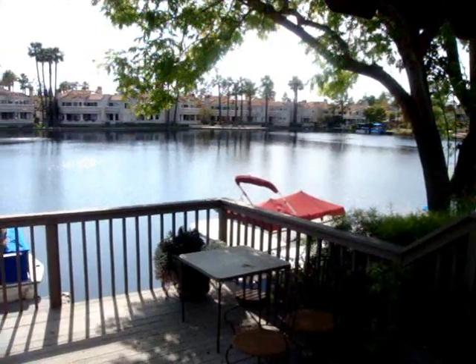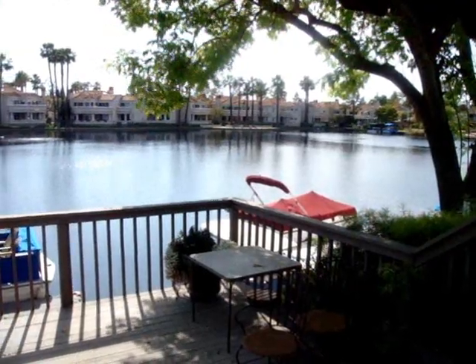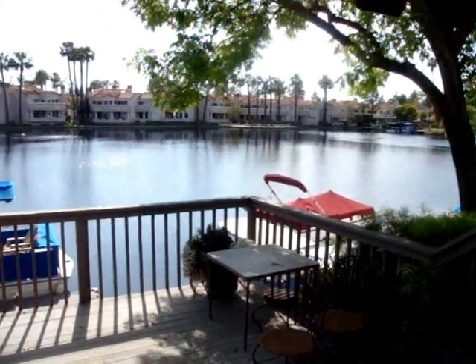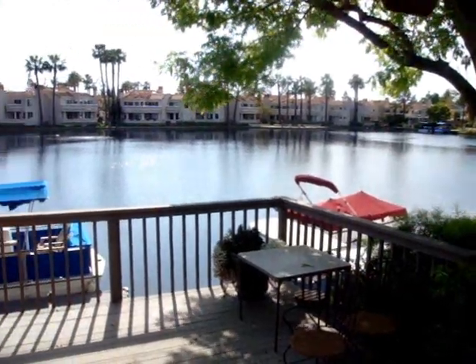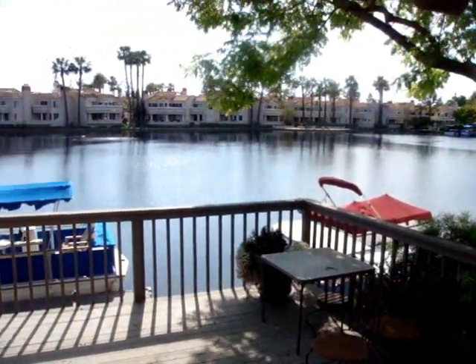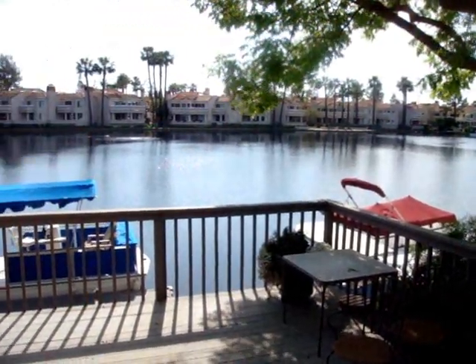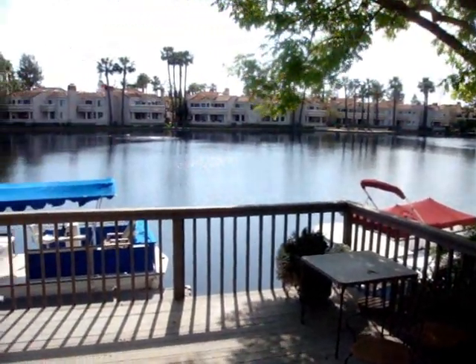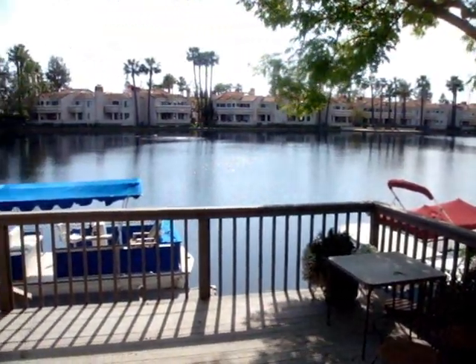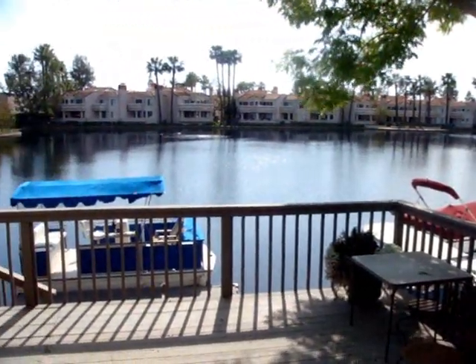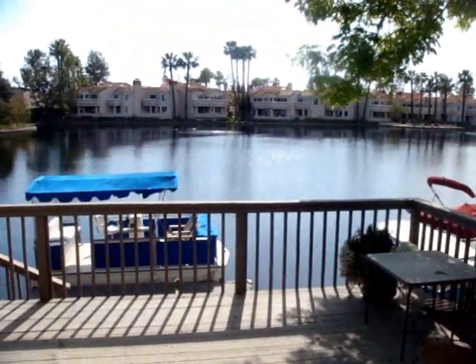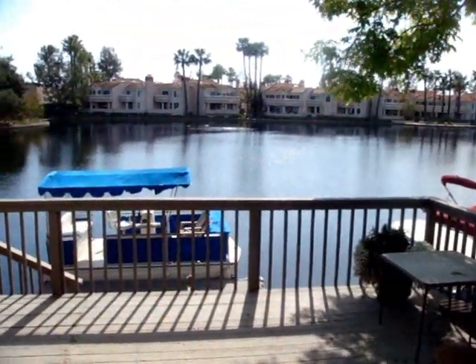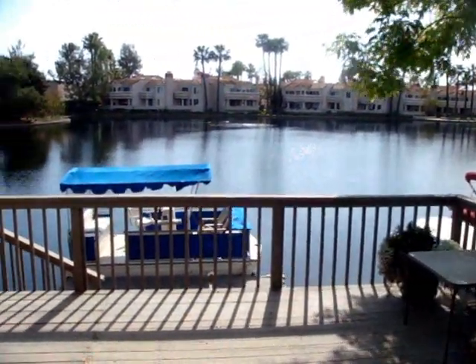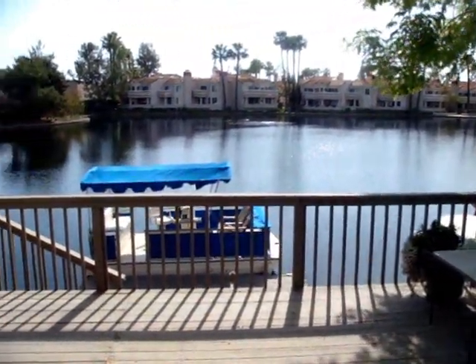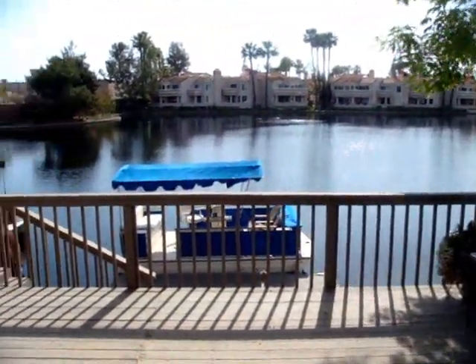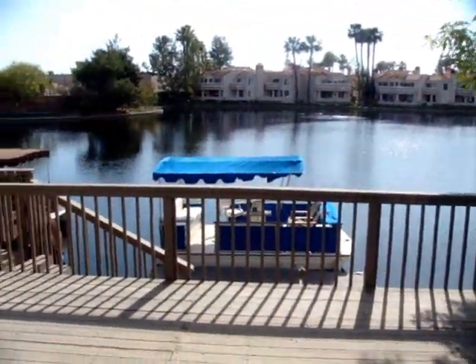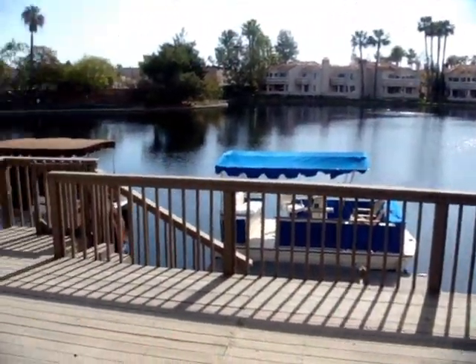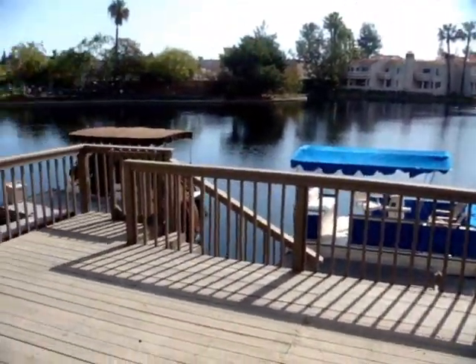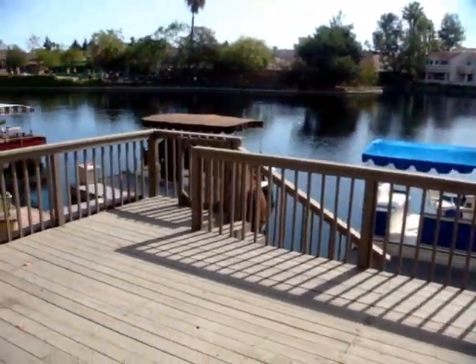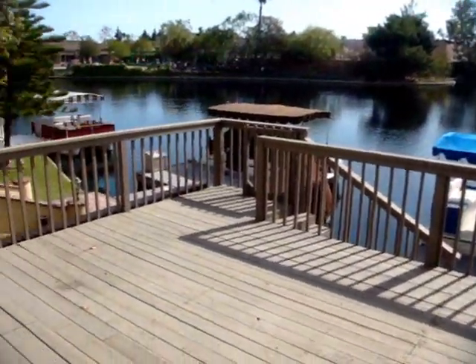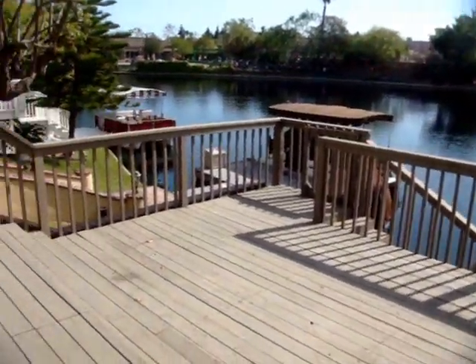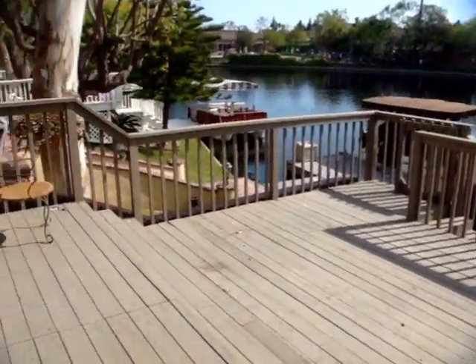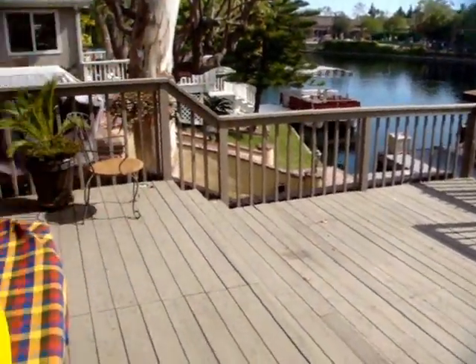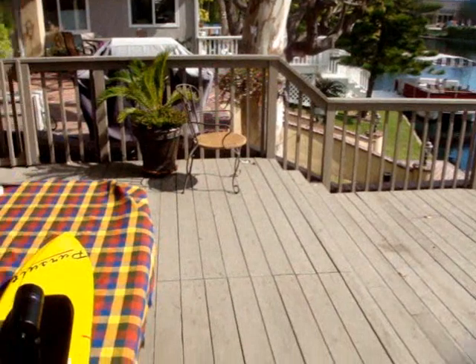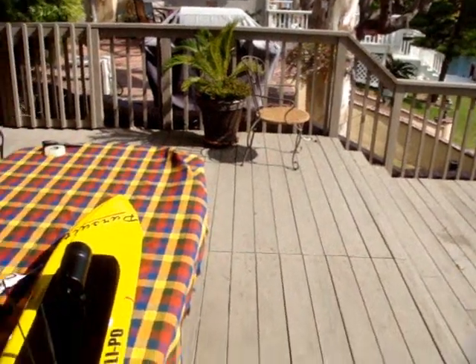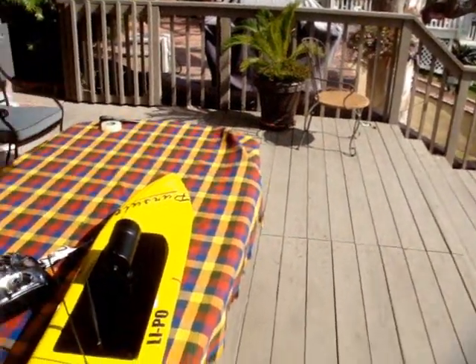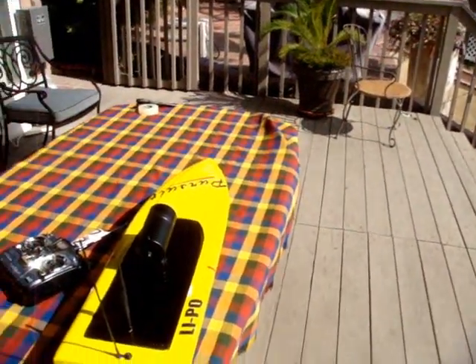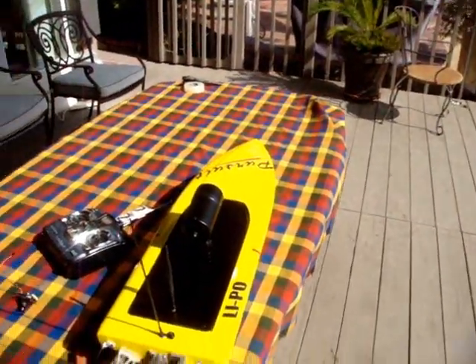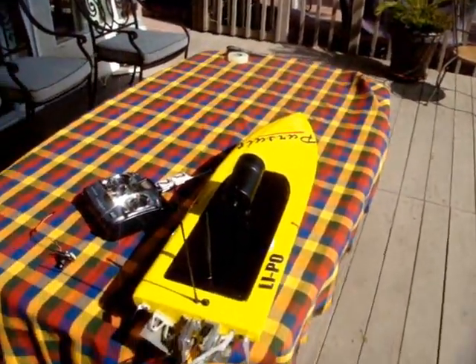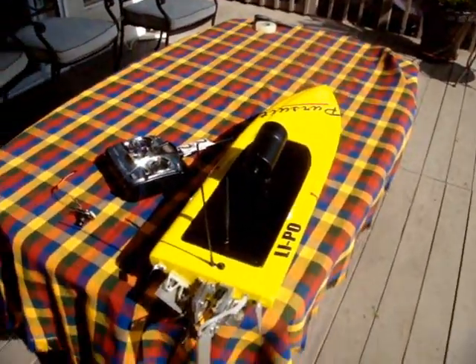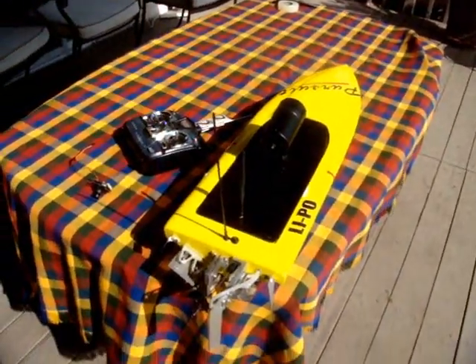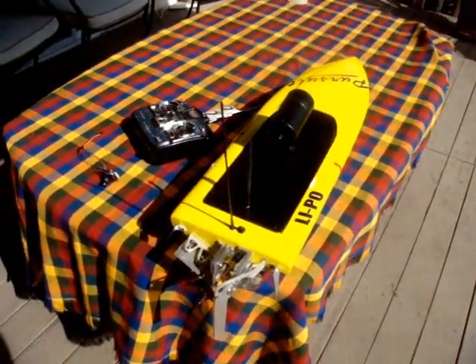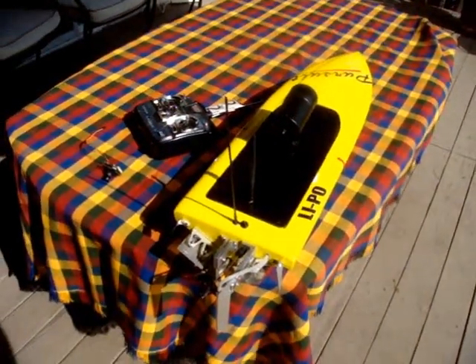Welcome to Lake Forest, California, my home on the lake. I have an interesting technology I'd like to share with everybody.